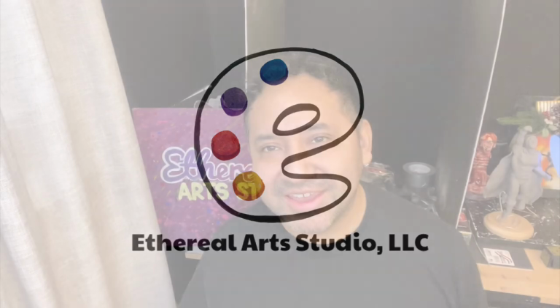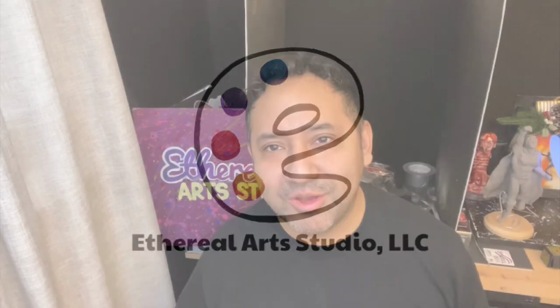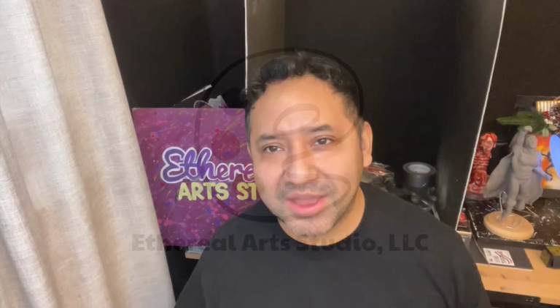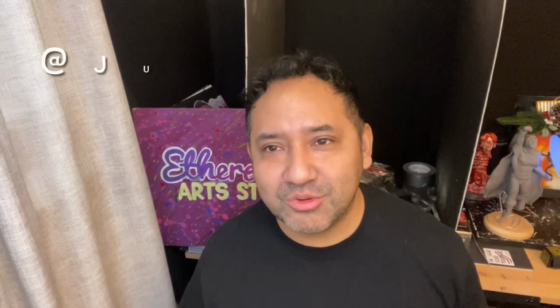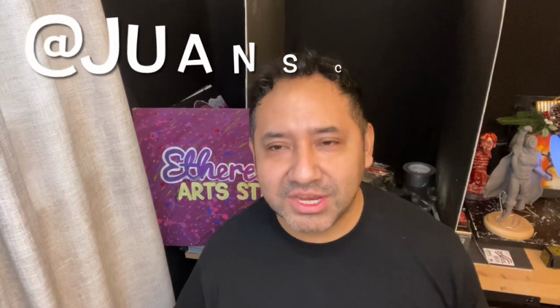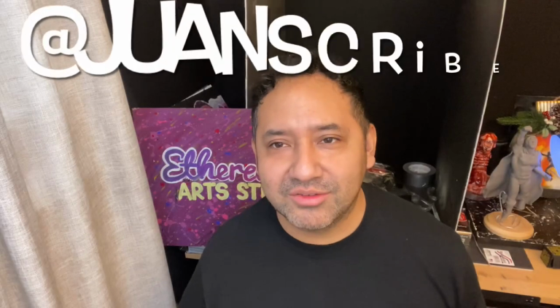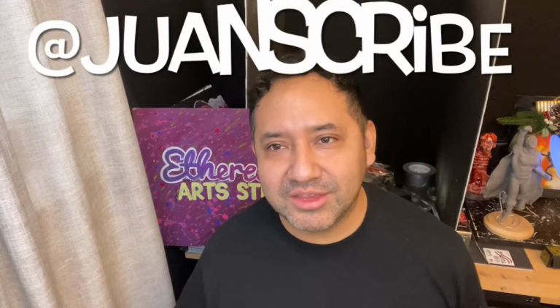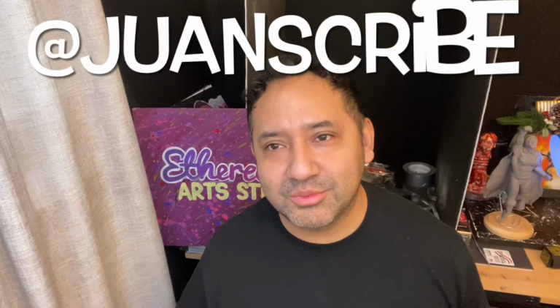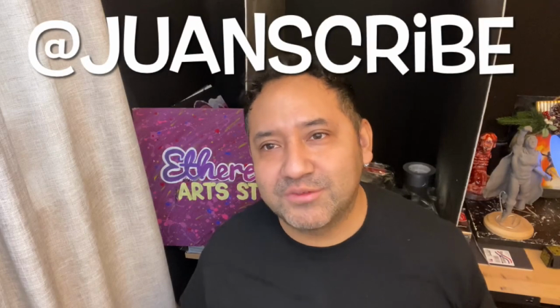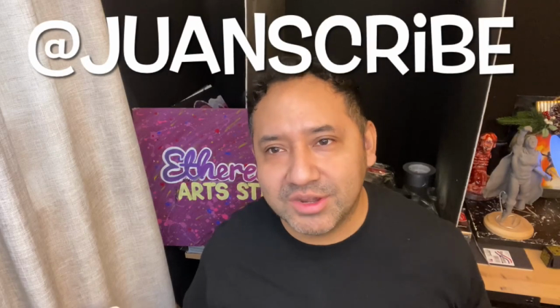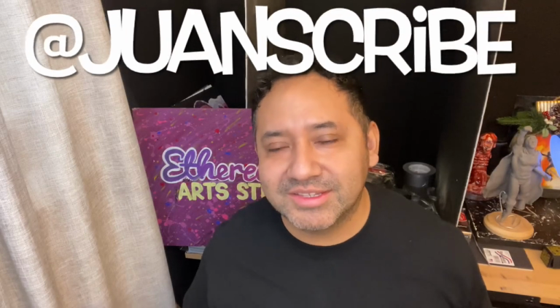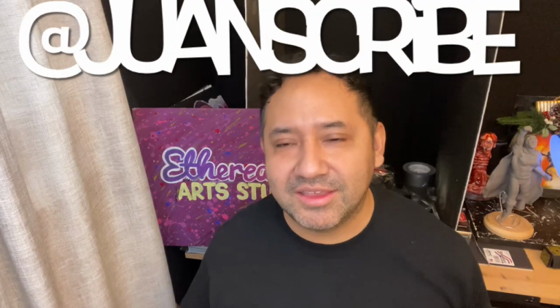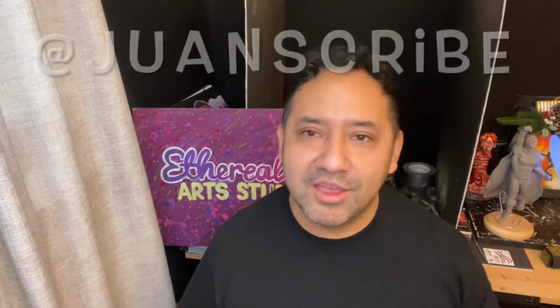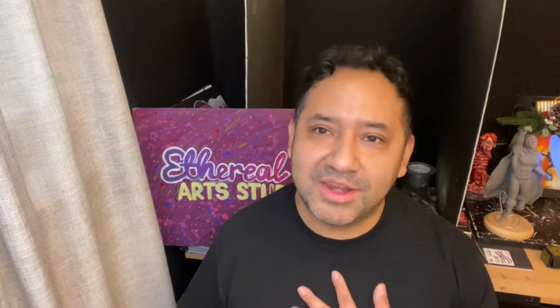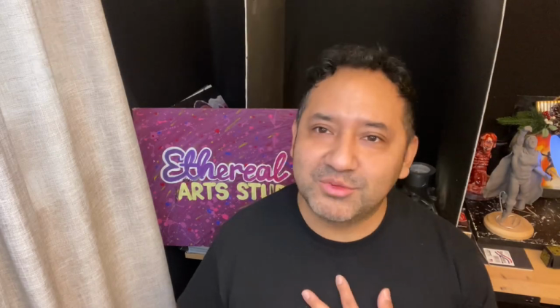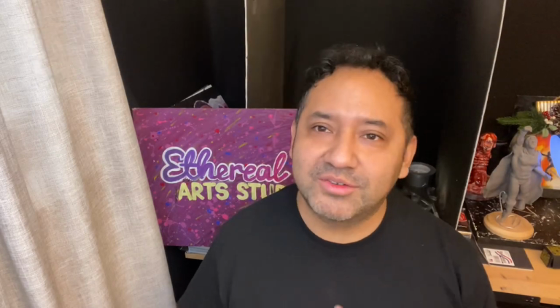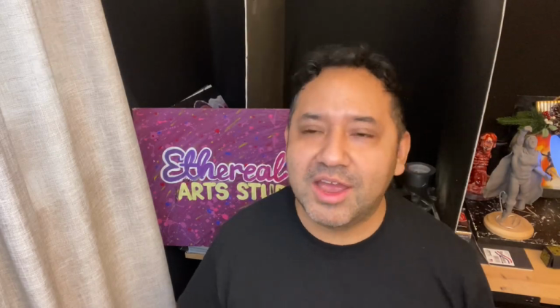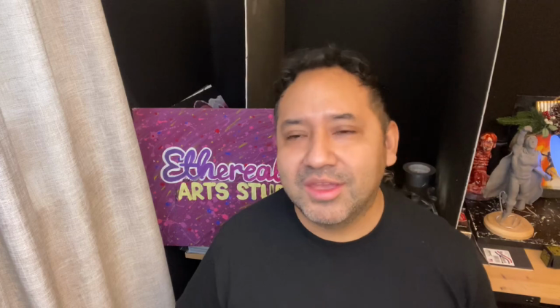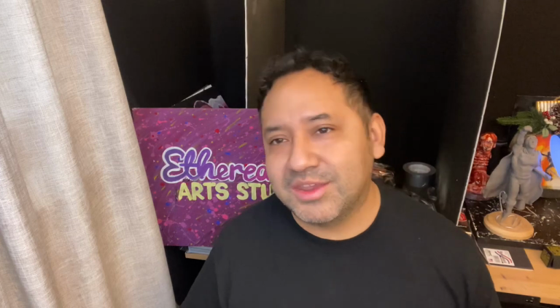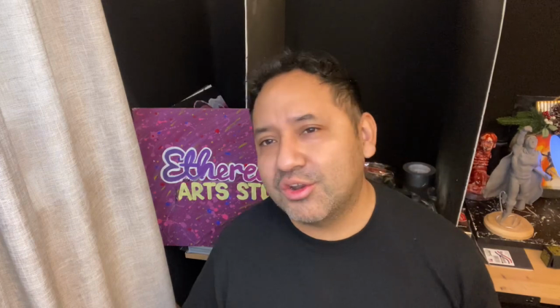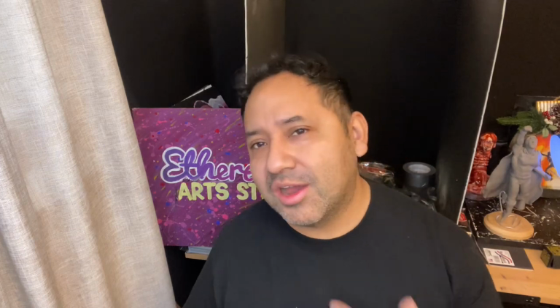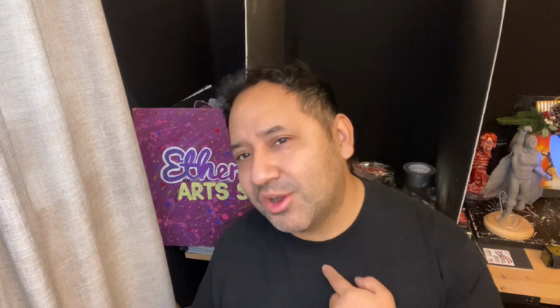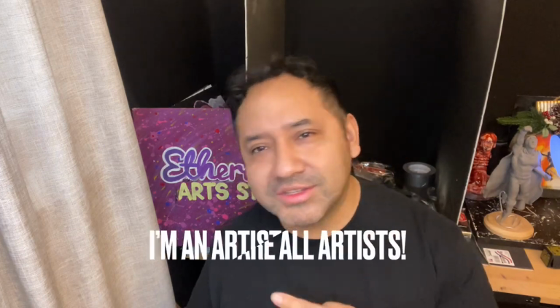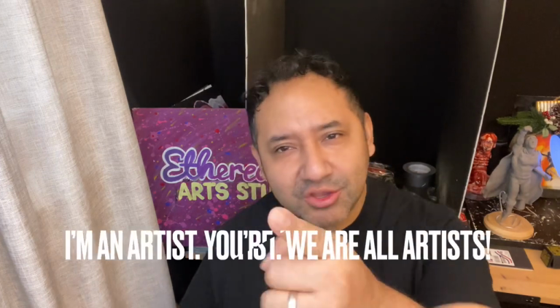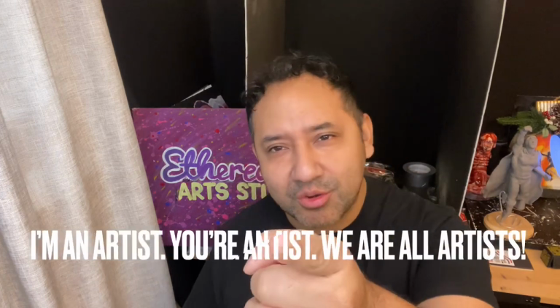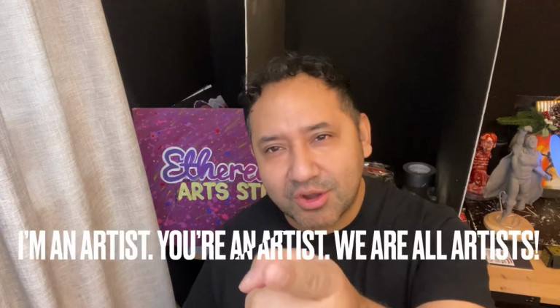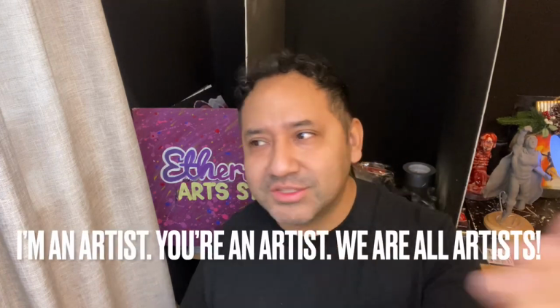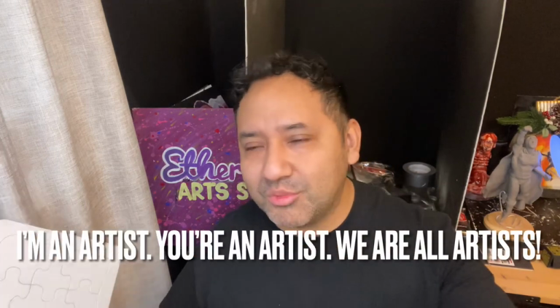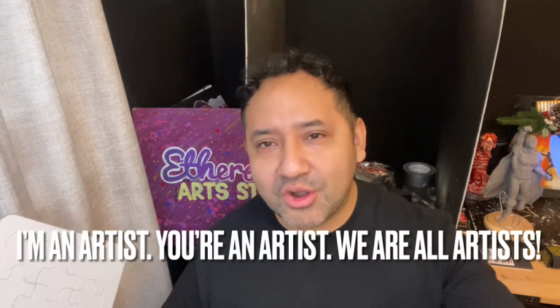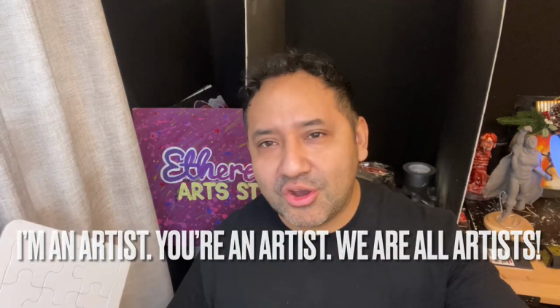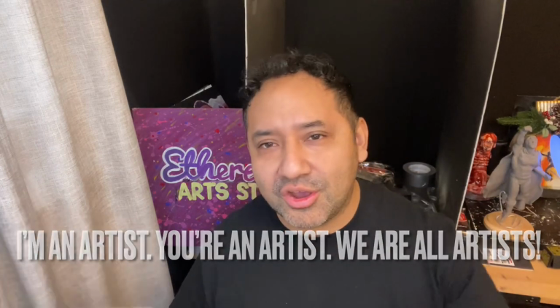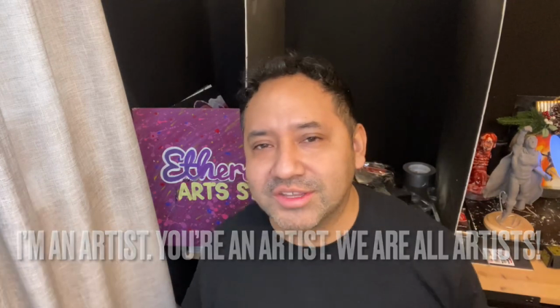Welcome back to our channel. Thank you so much for joining us today. My name is Juan Scribe and here I'm an artist, you're an artist, we are all artists.